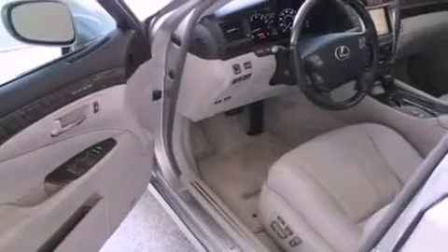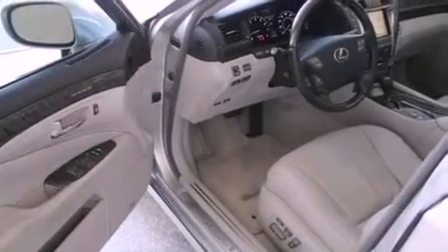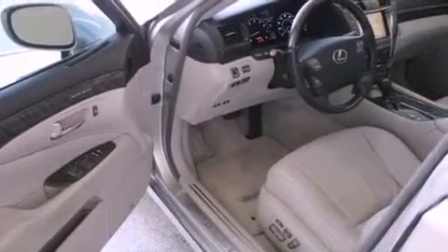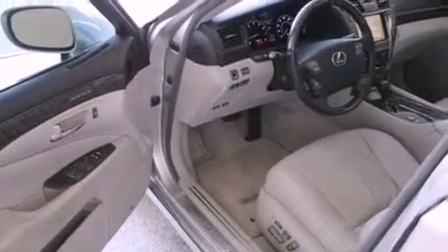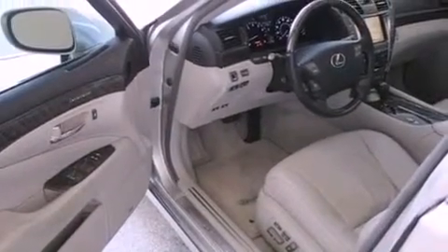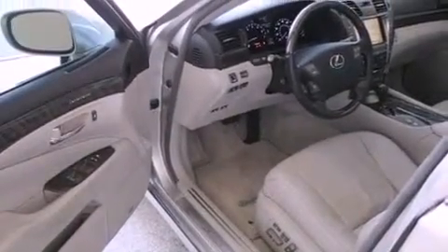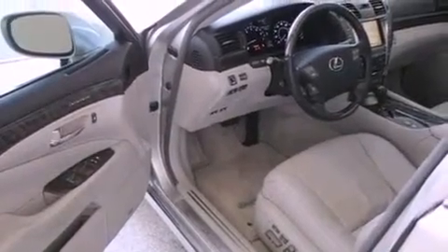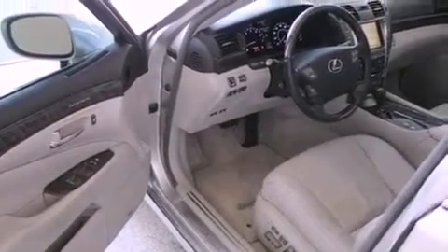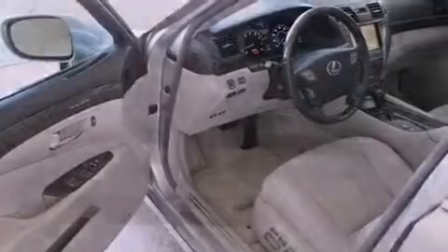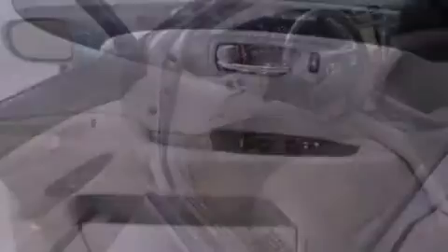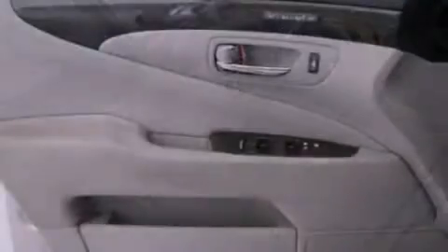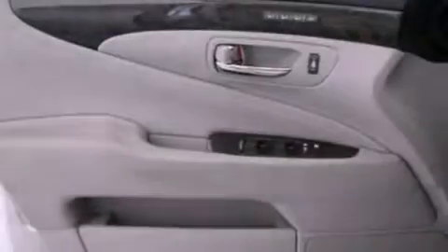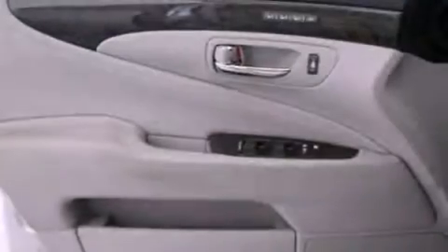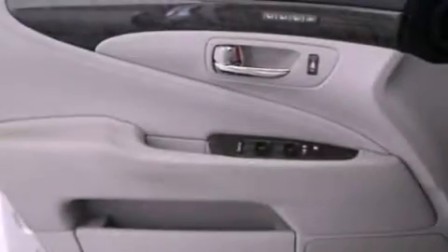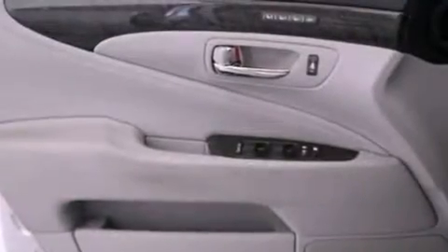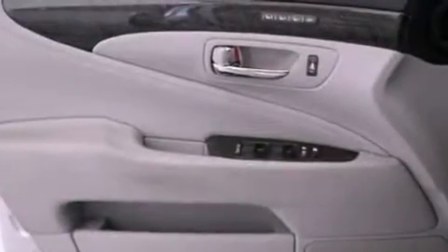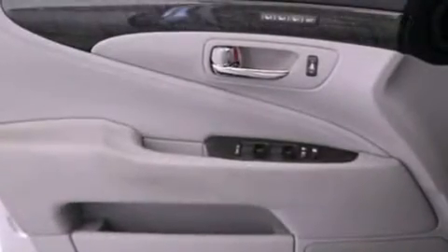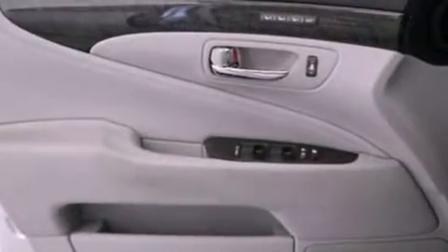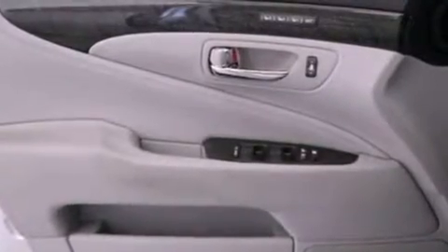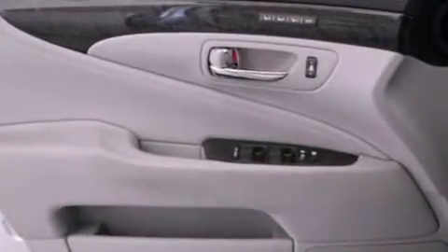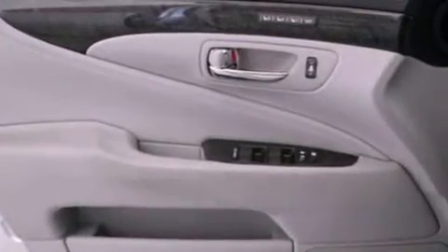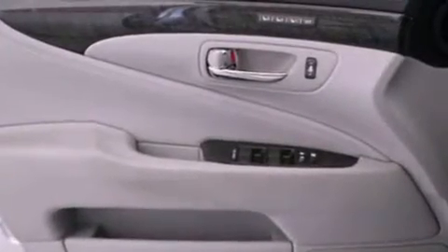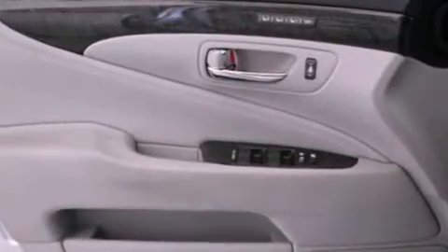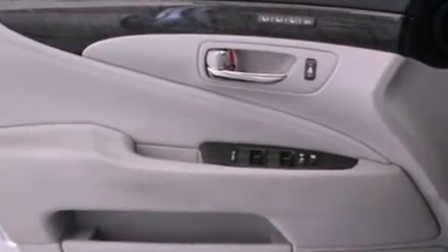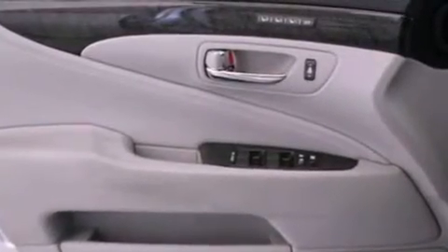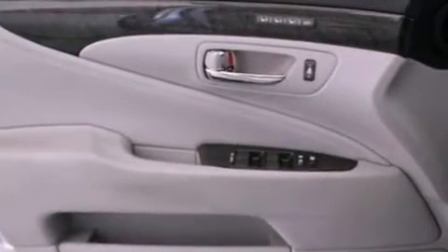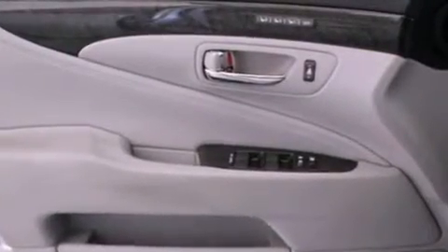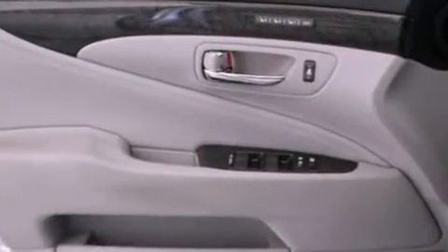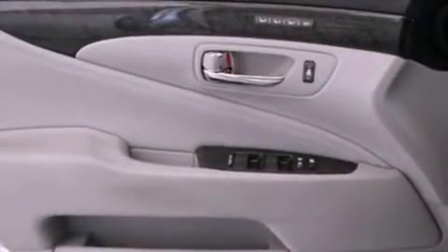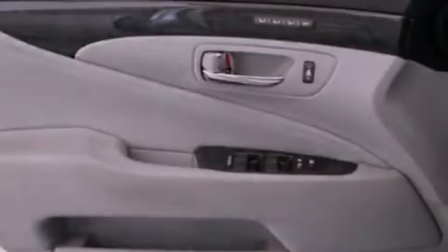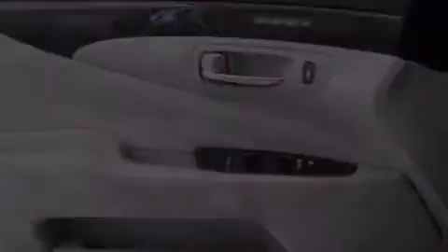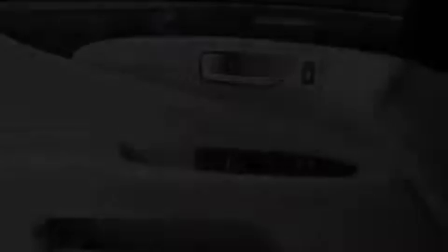Additional features include a low-tire pressure indicator, heated side-view mirrors, and a sunroof that enables you to fill the cabin with fresh air at the push of a button.